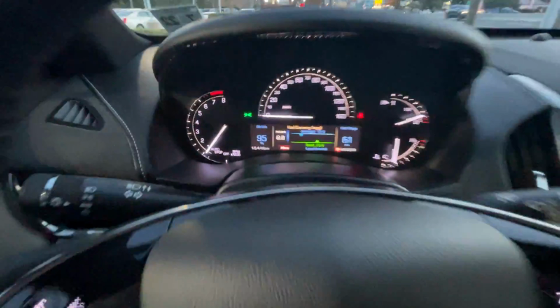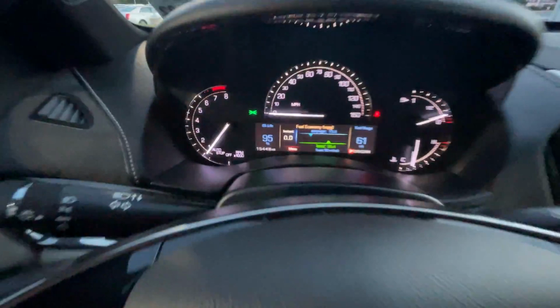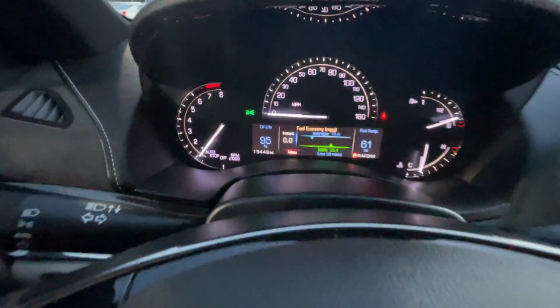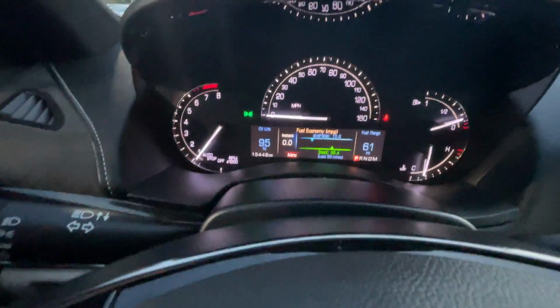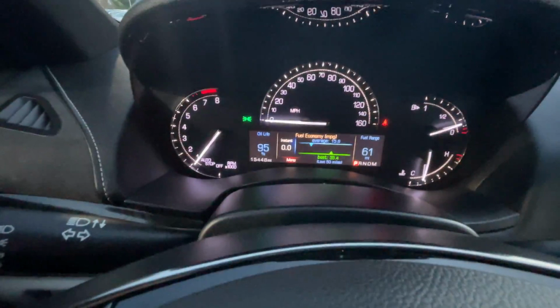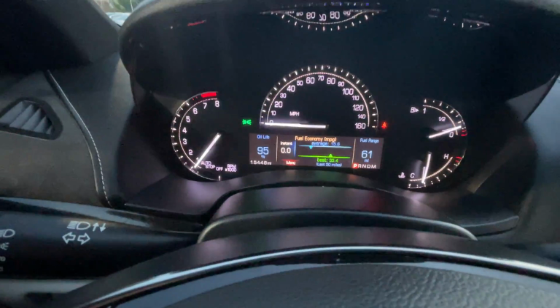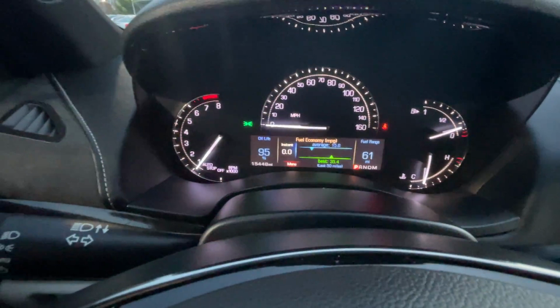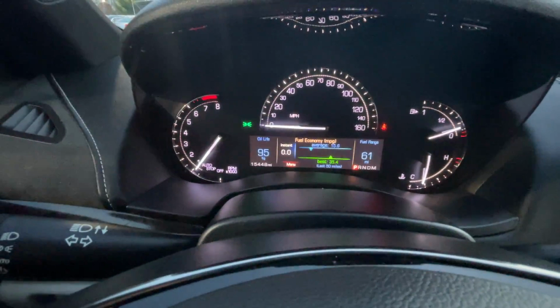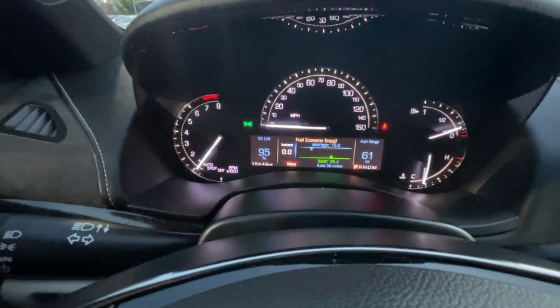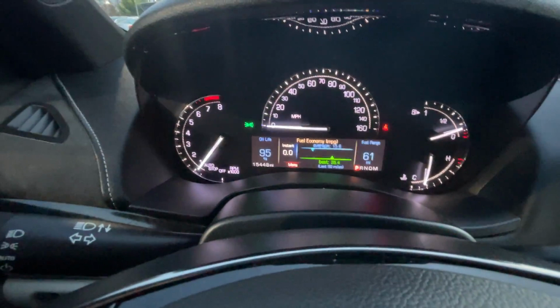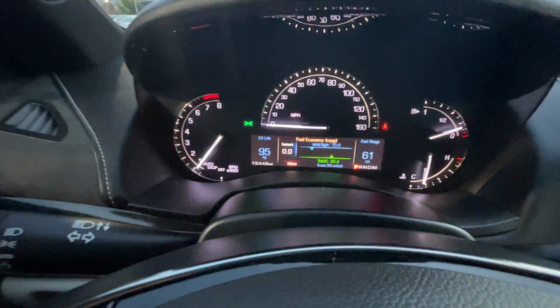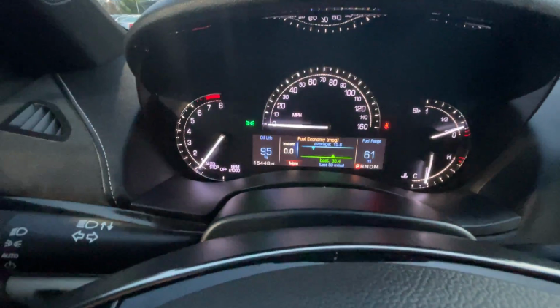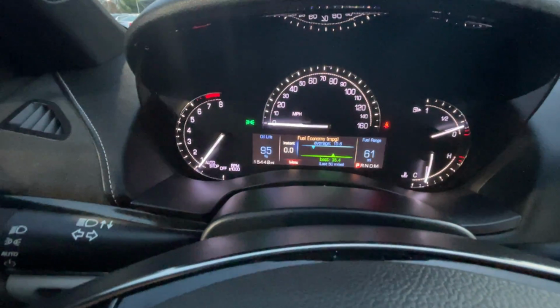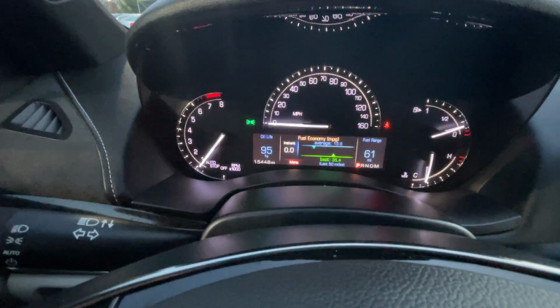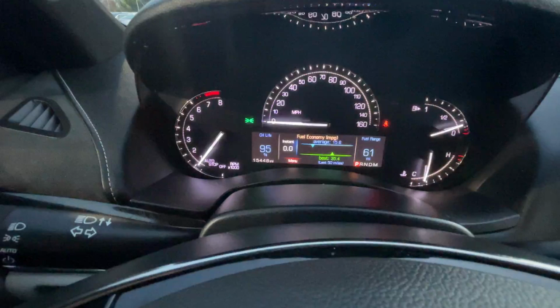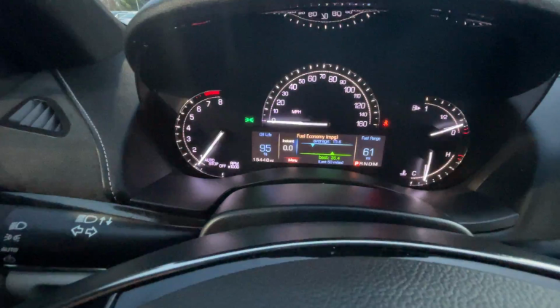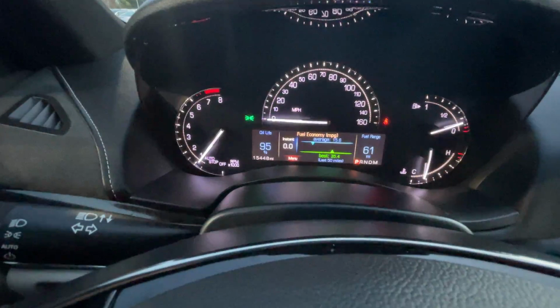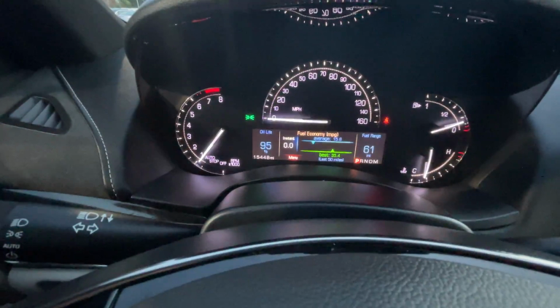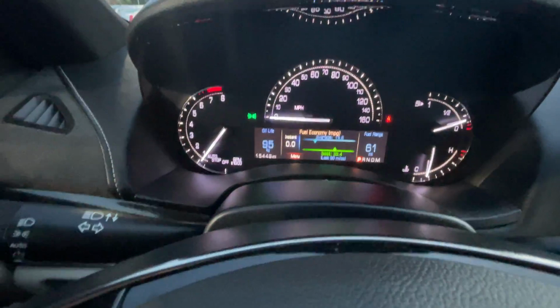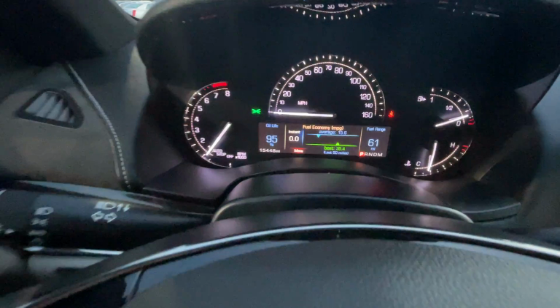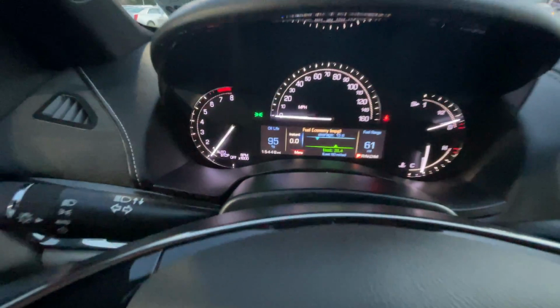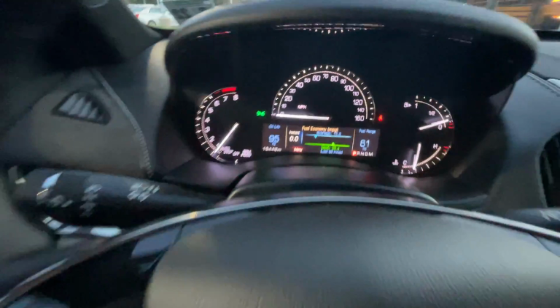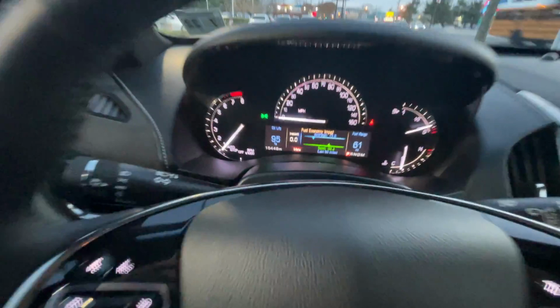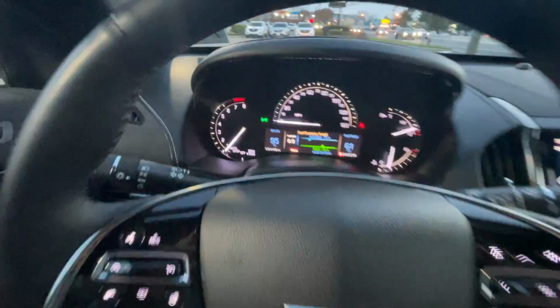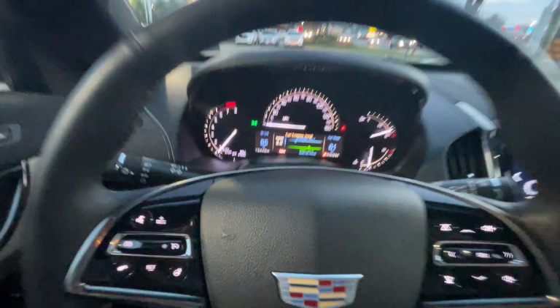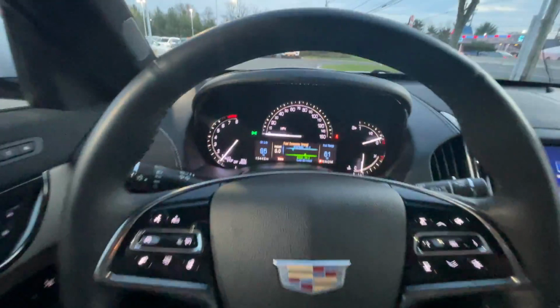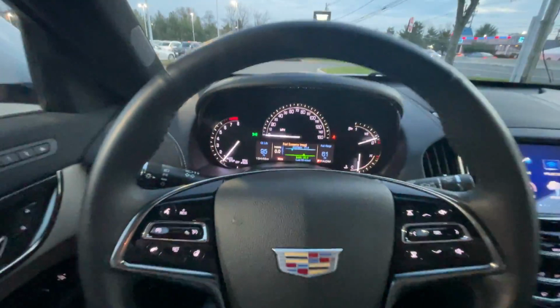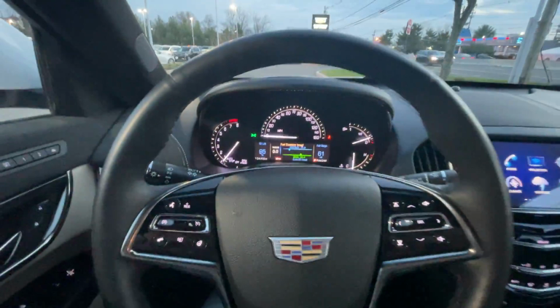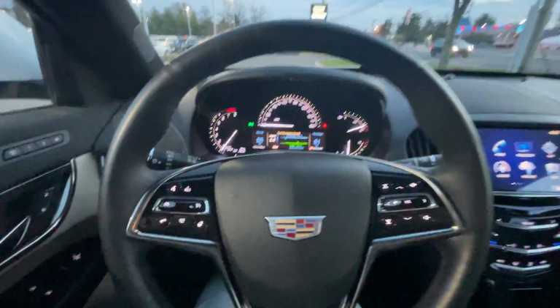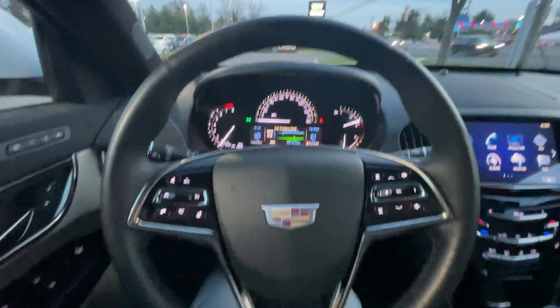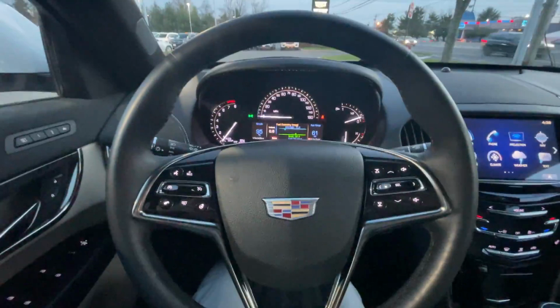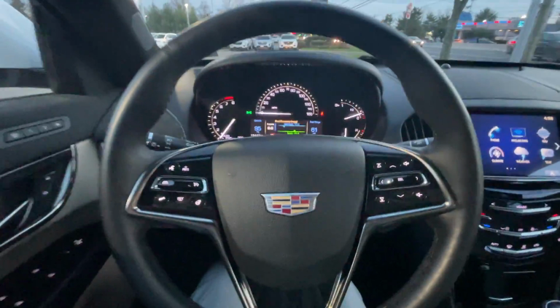This car does have 15,448 miles on it — it's definitely low miles. This car is certified as well.